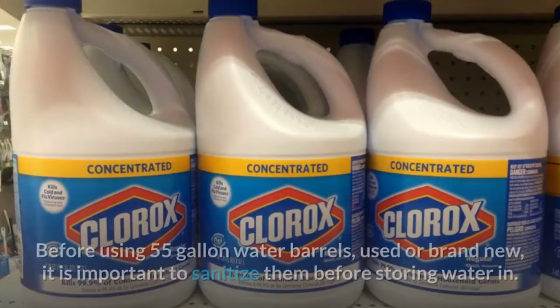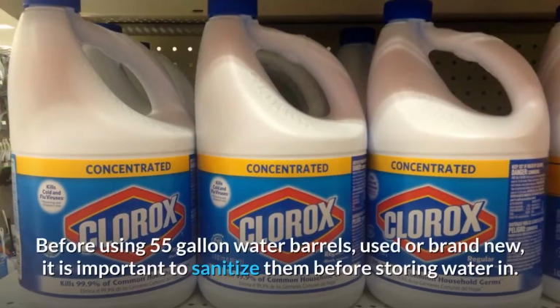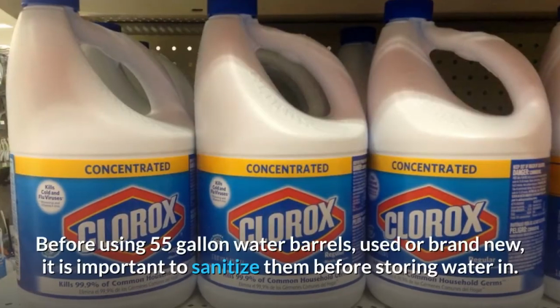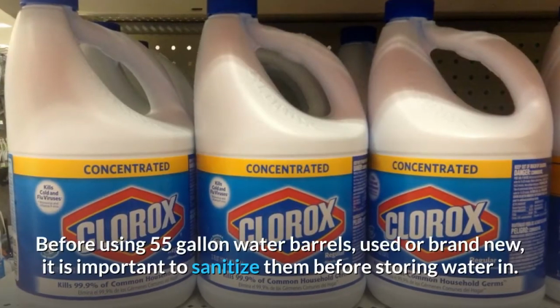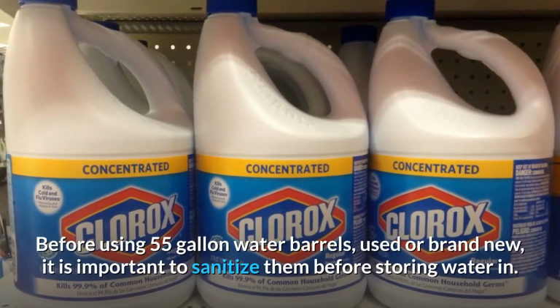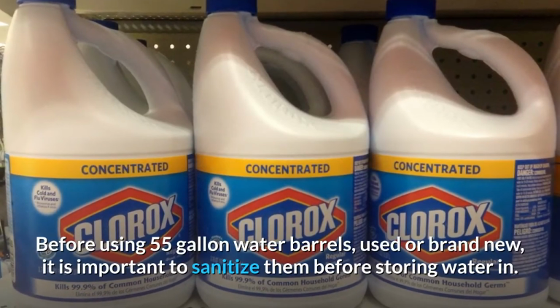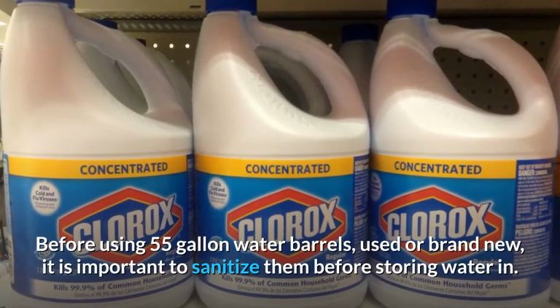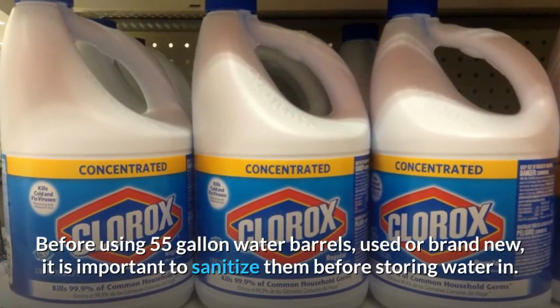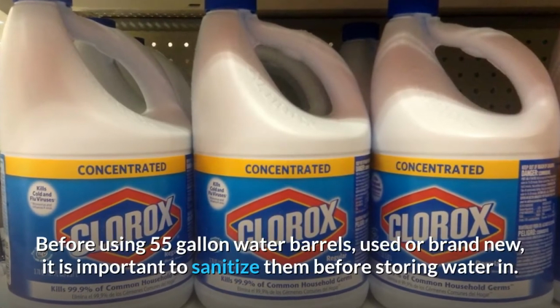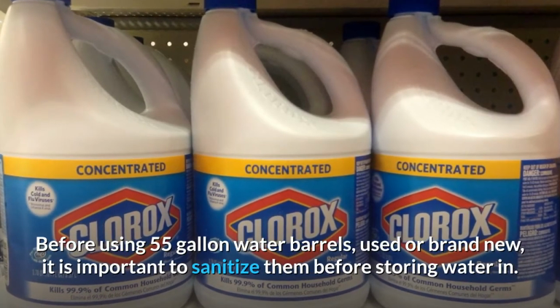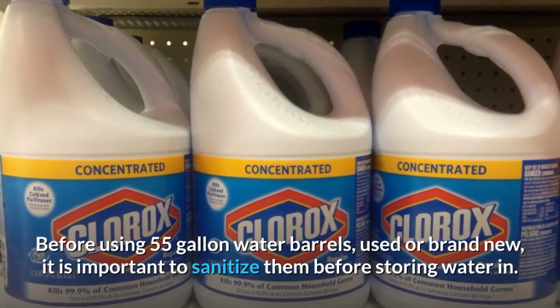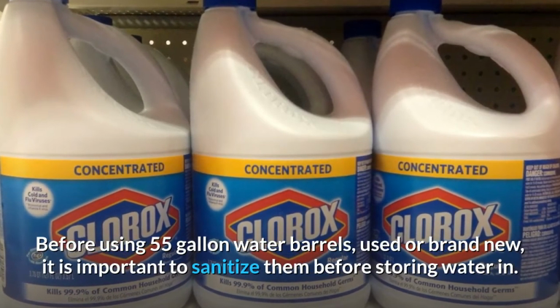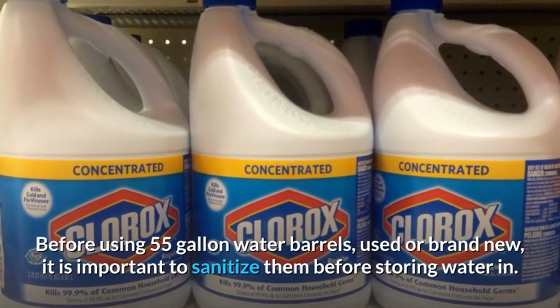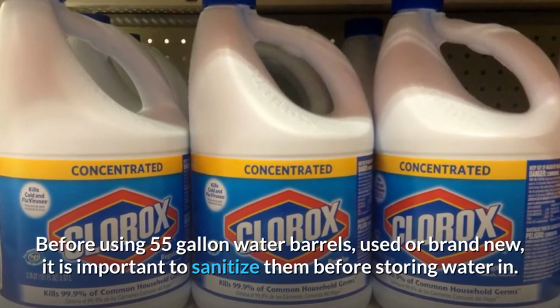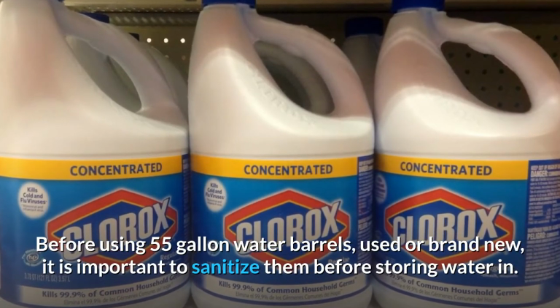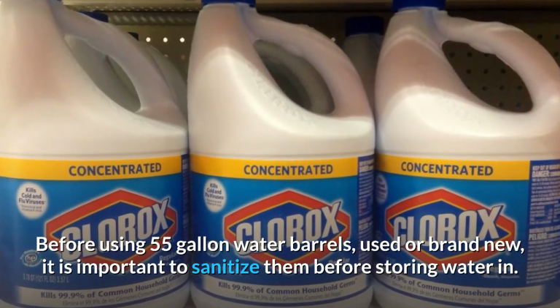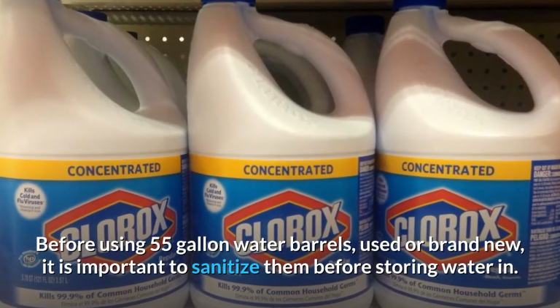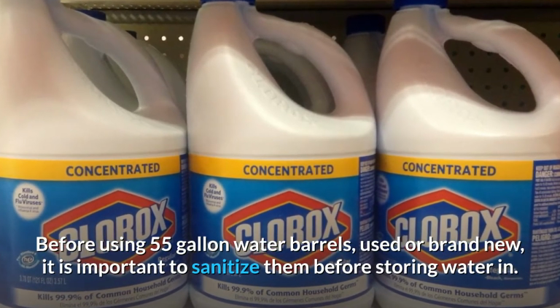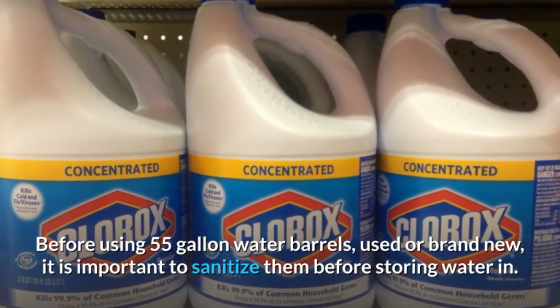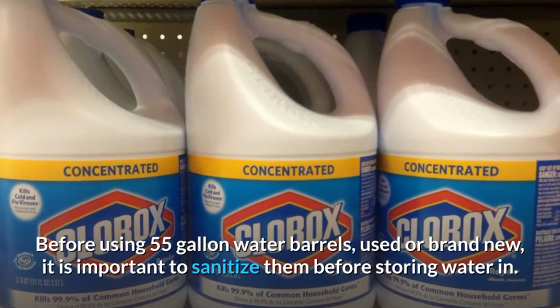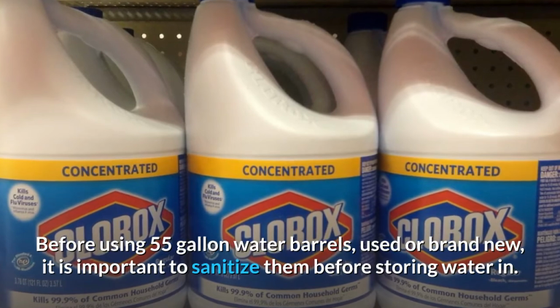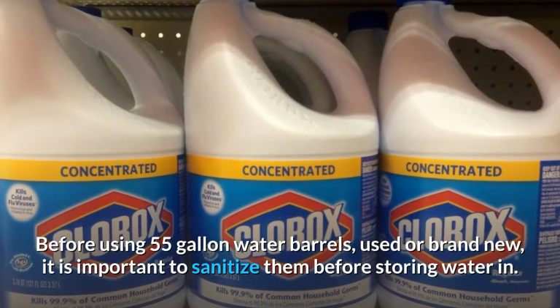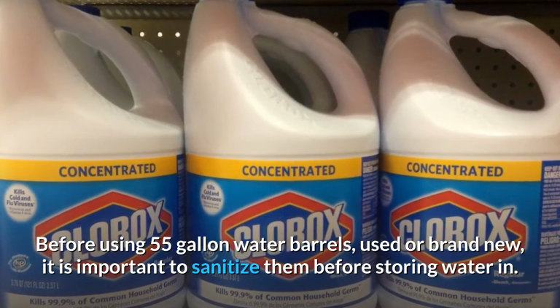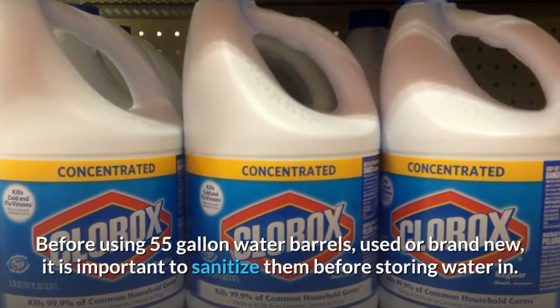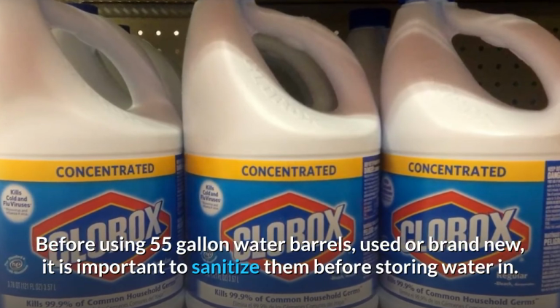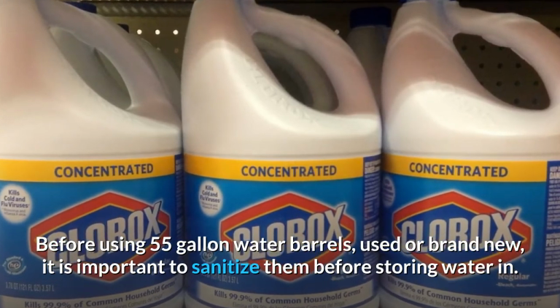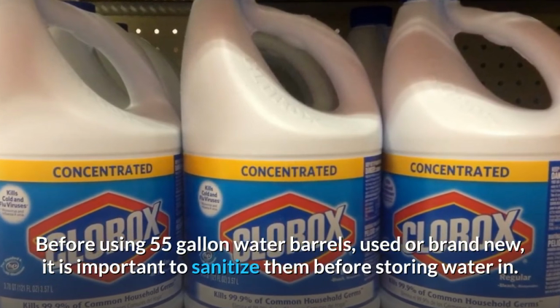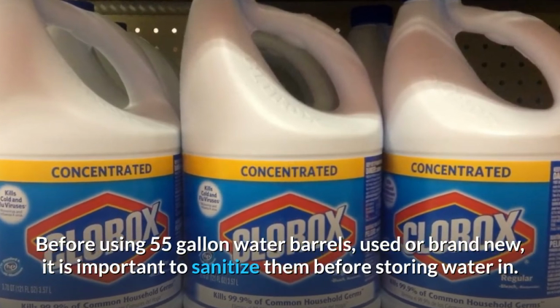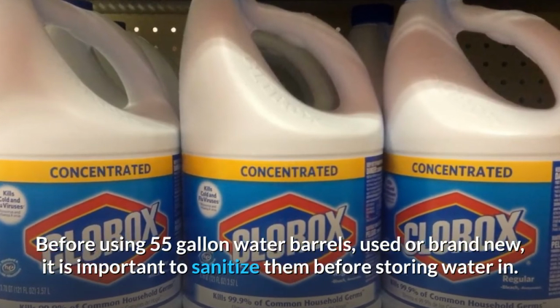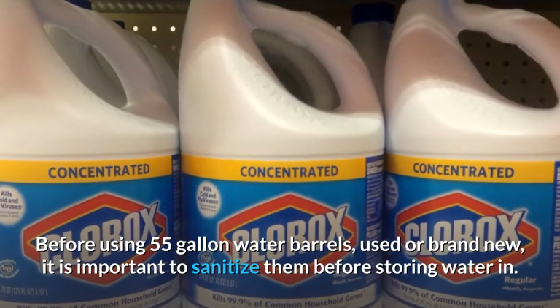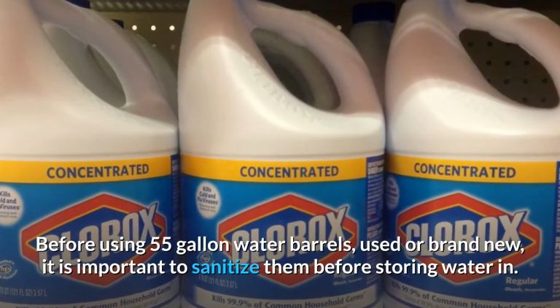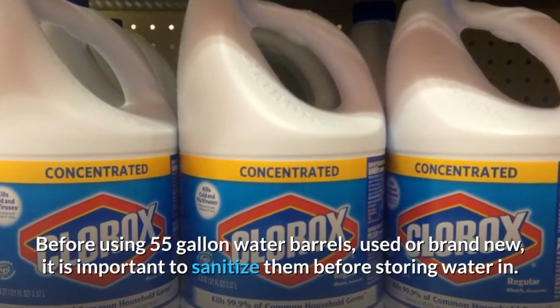Before using 55-gallon water barrels, used or brand new, it is important to sanitize them before storing water in.